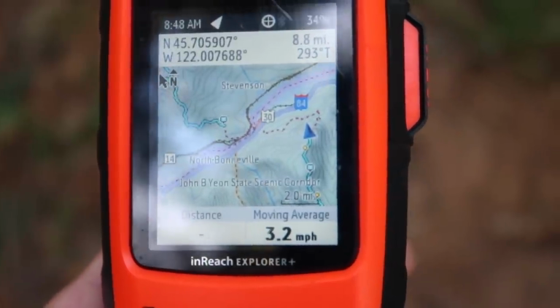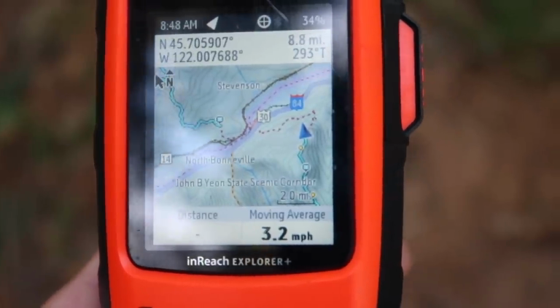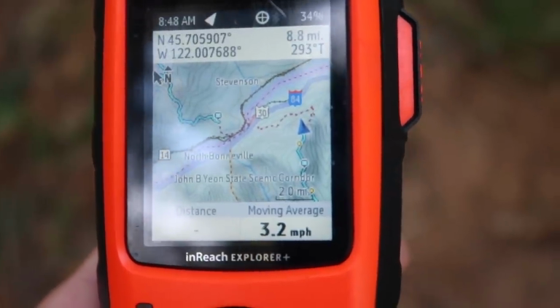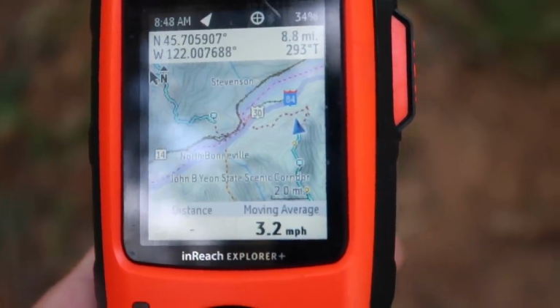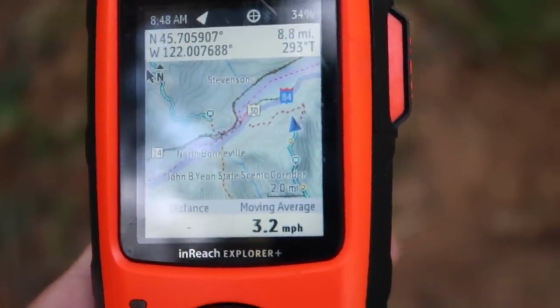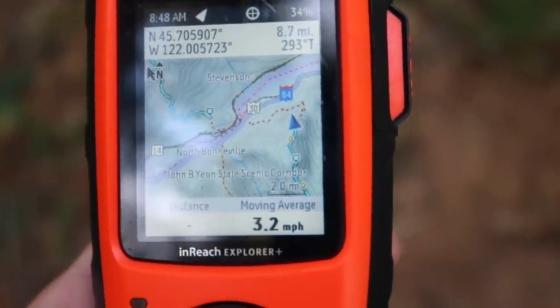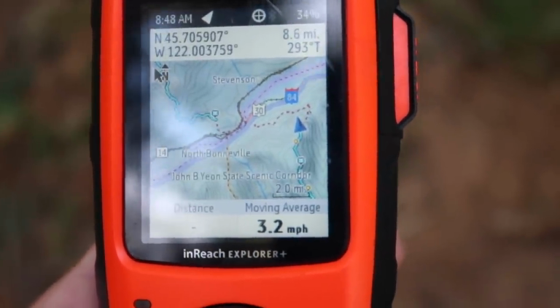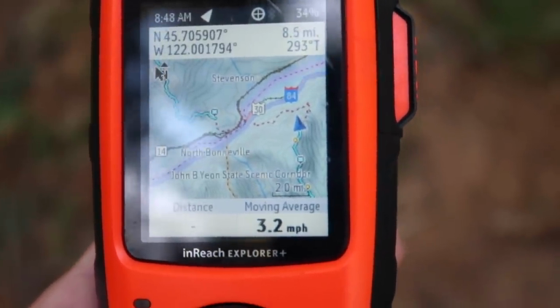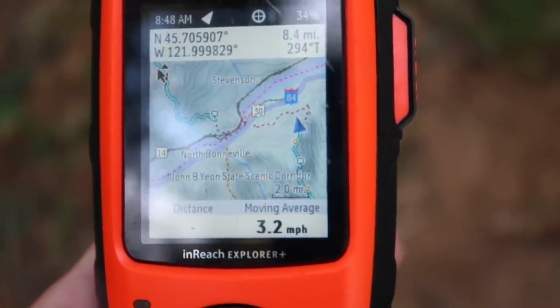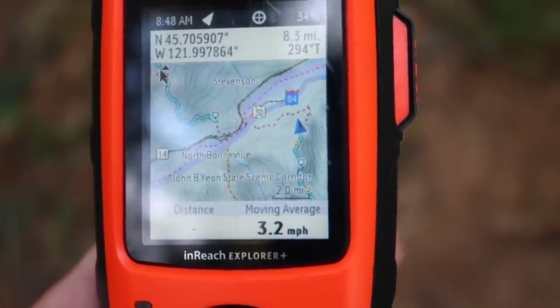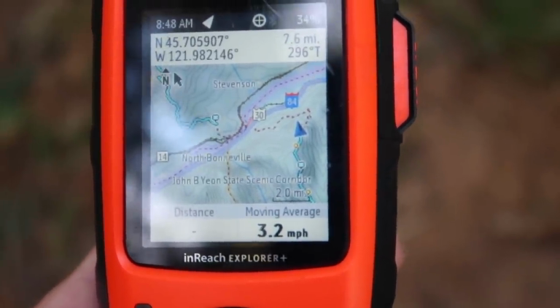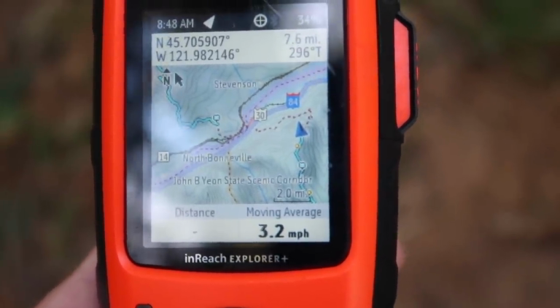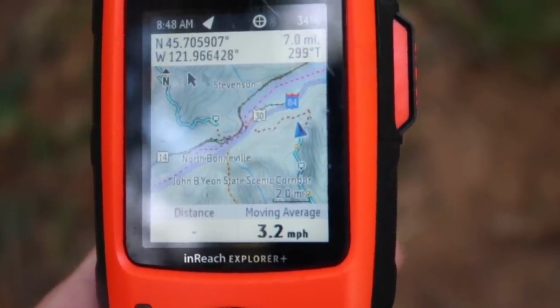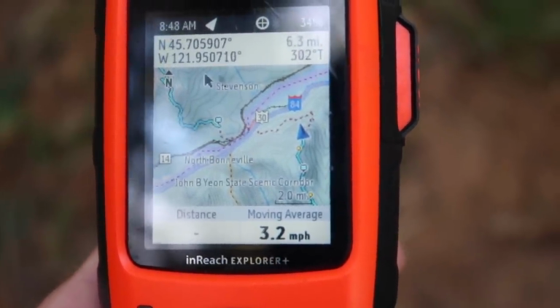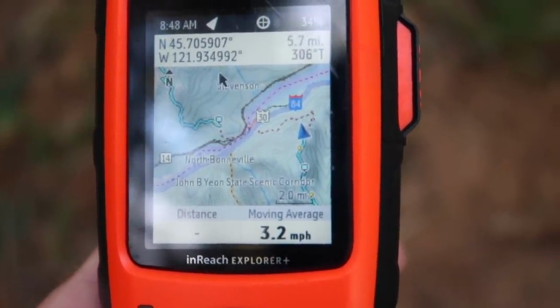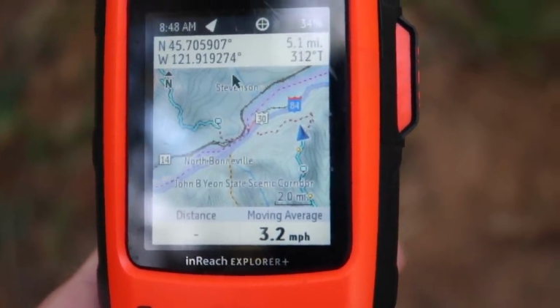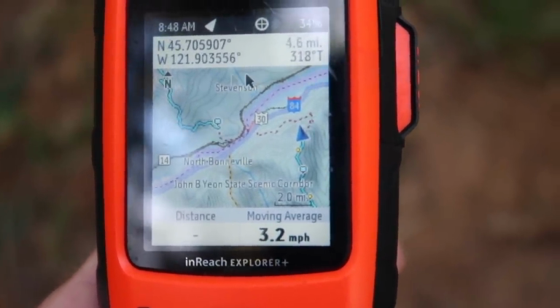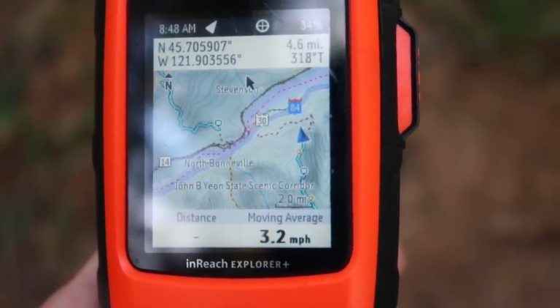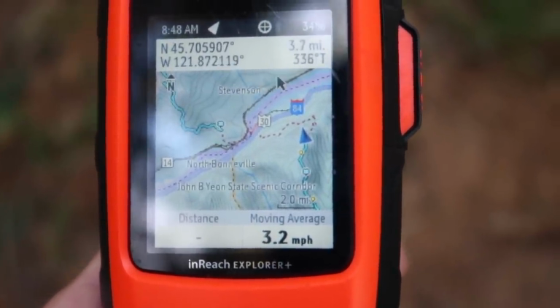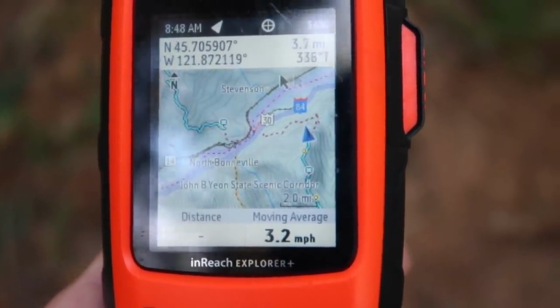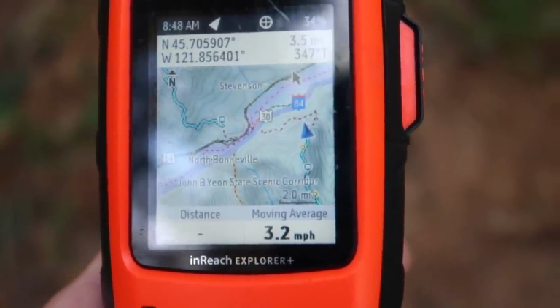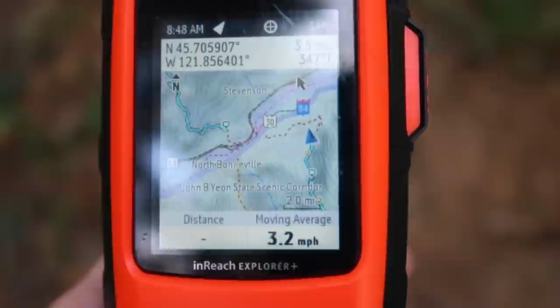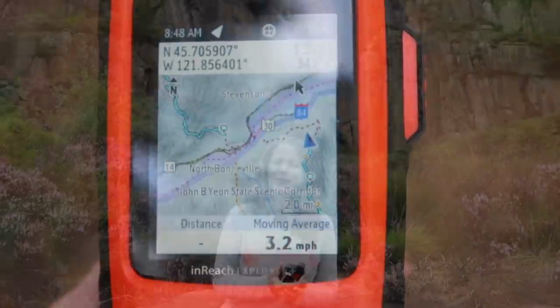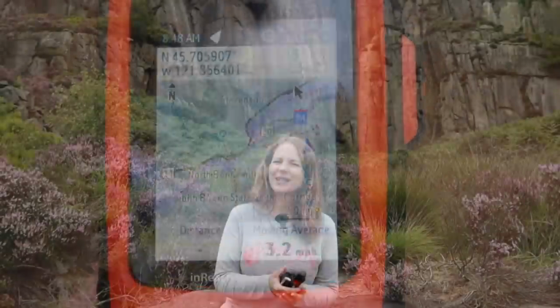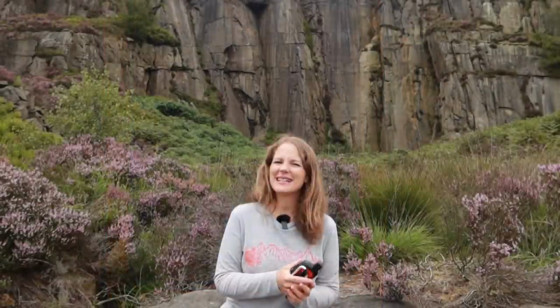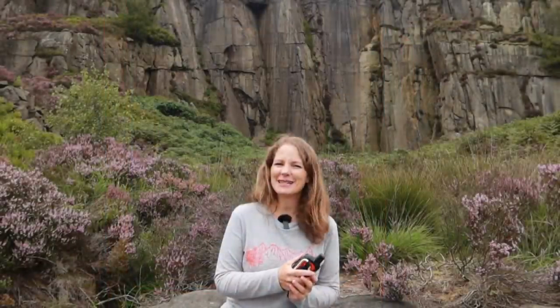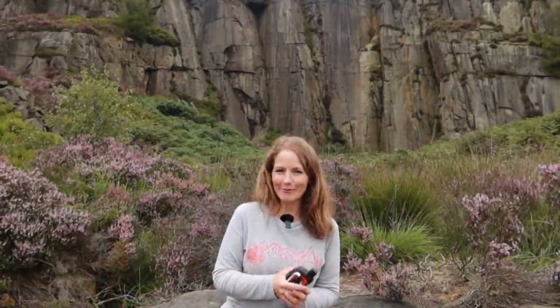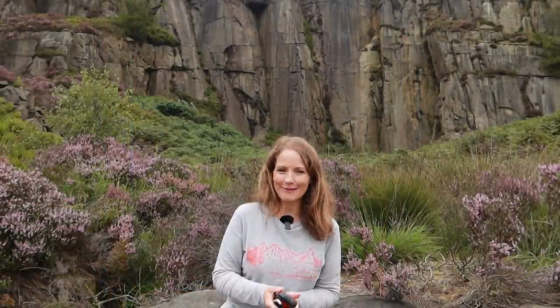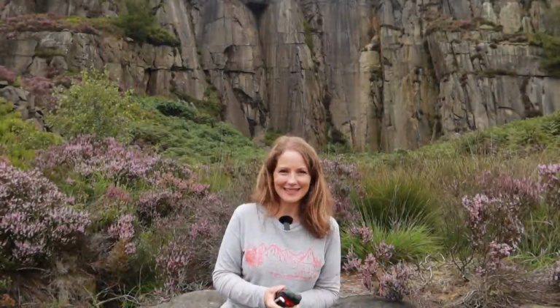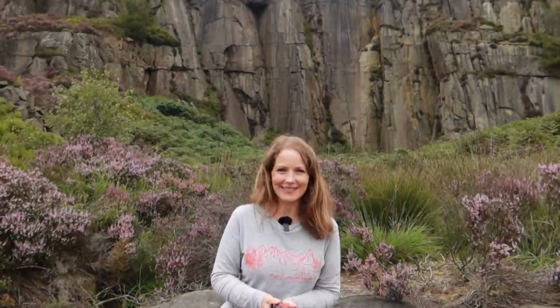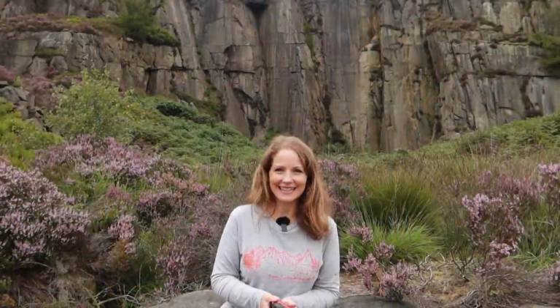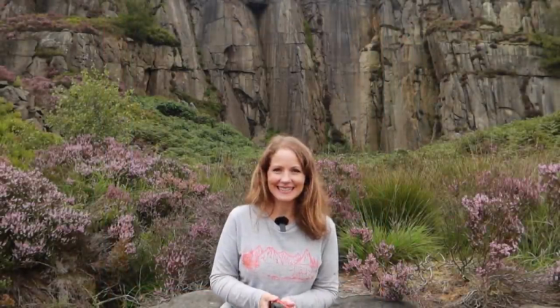Navigation was just a little too cumbersome to be user-friendly. It was okay for the odd bit of navigation, but I wouldn't use it as a primary navigation device.